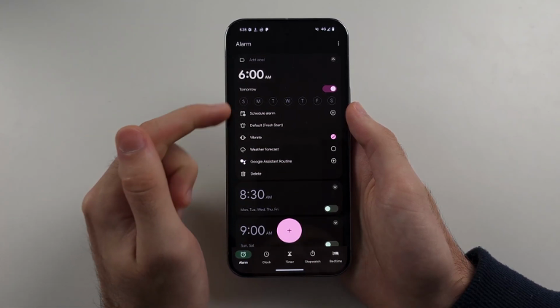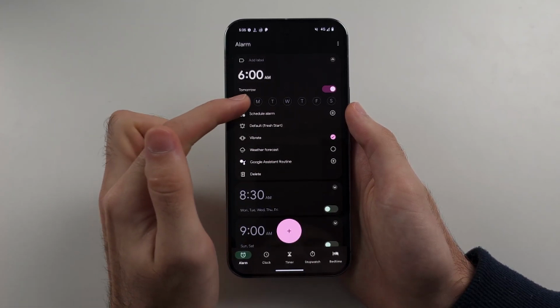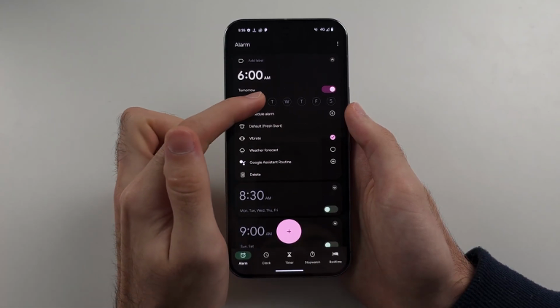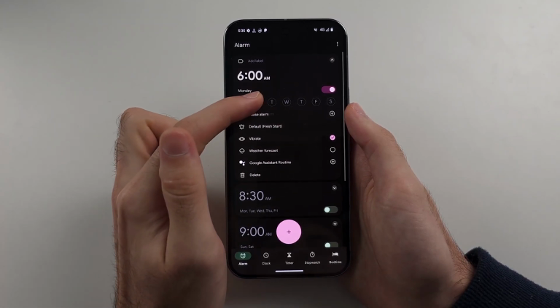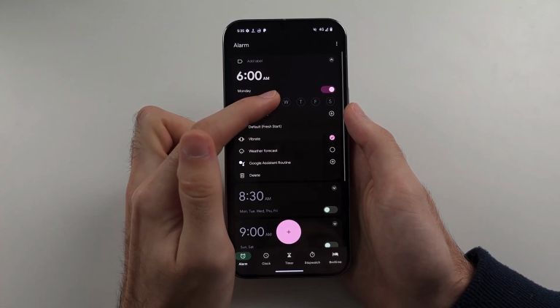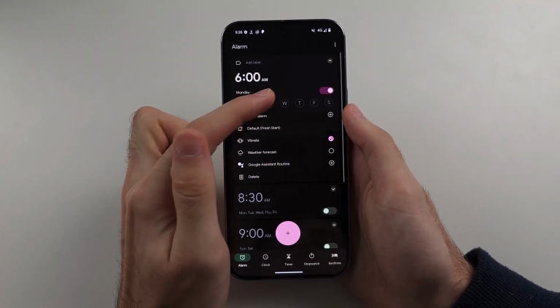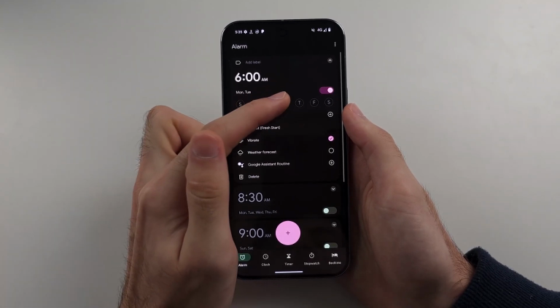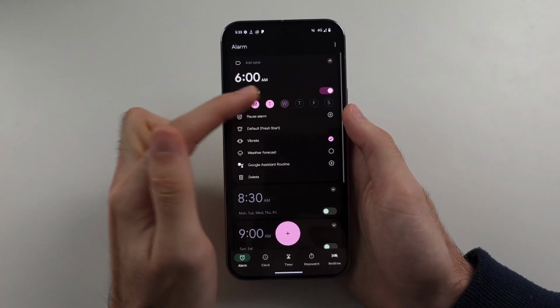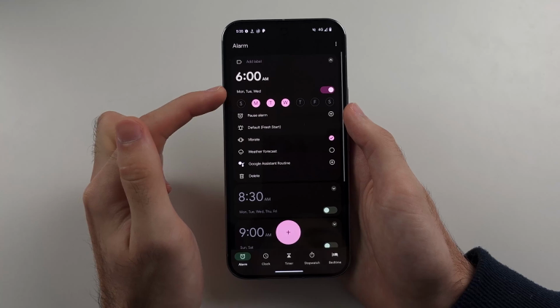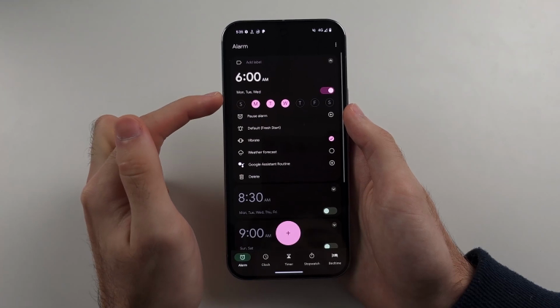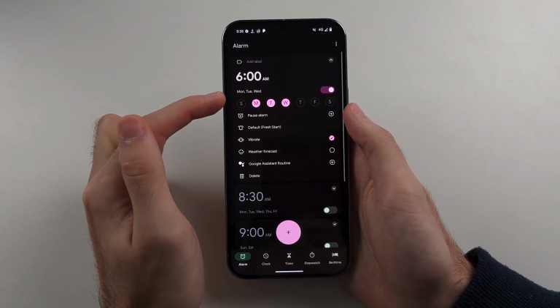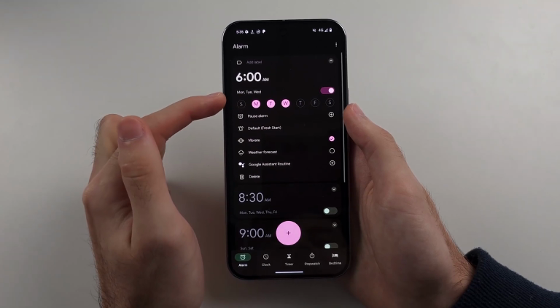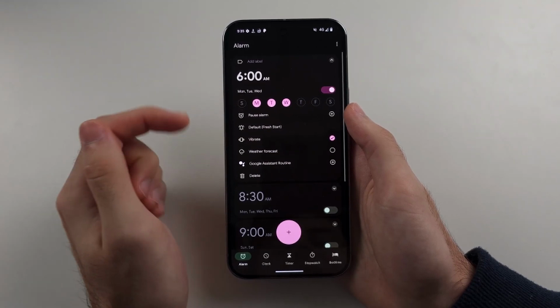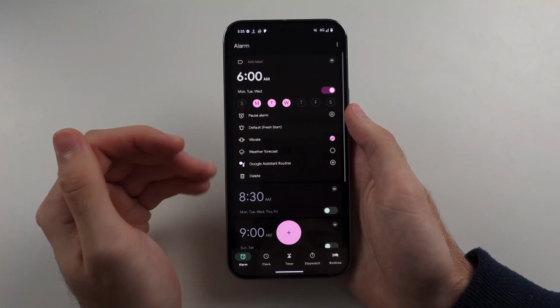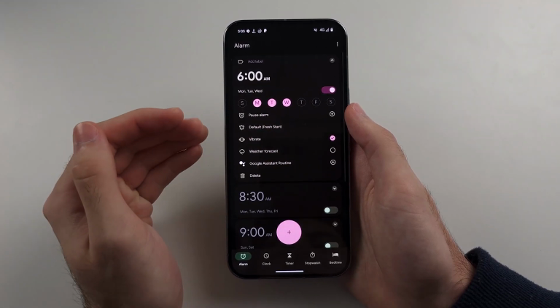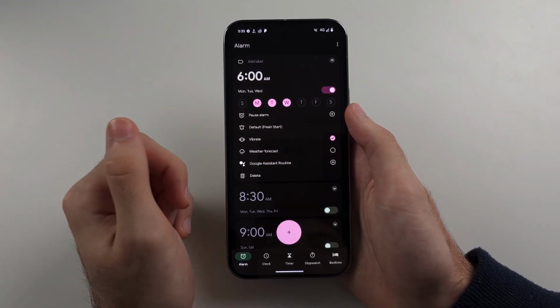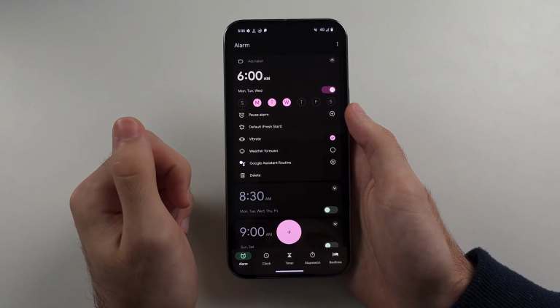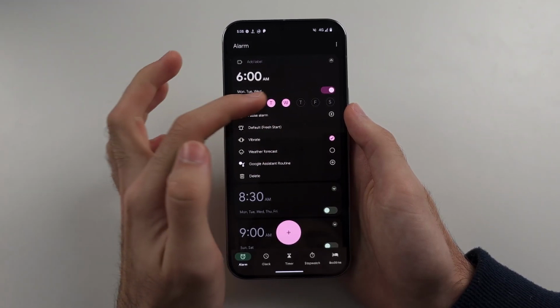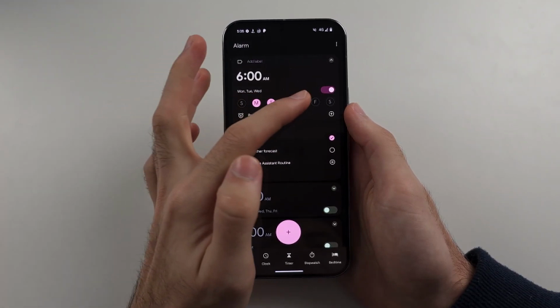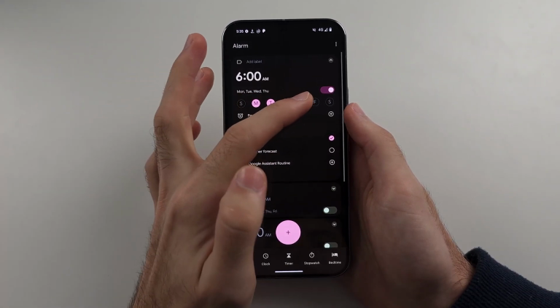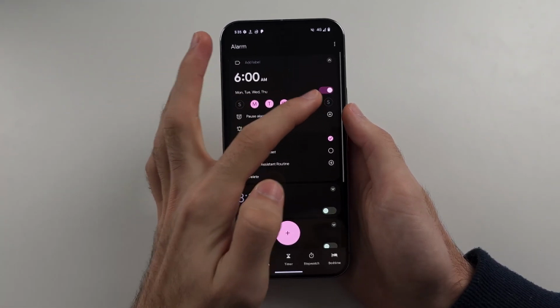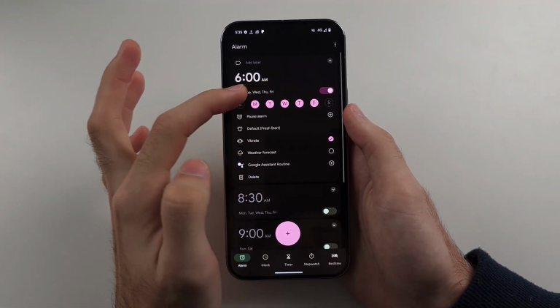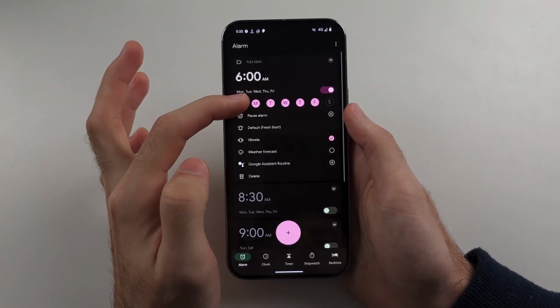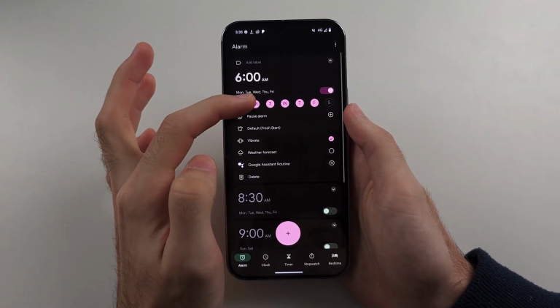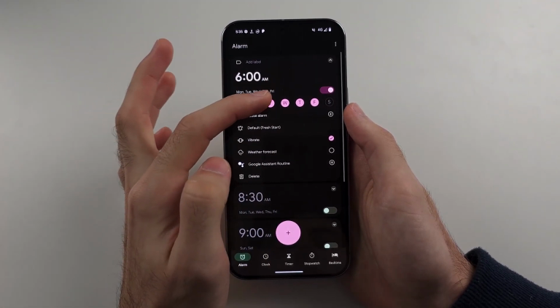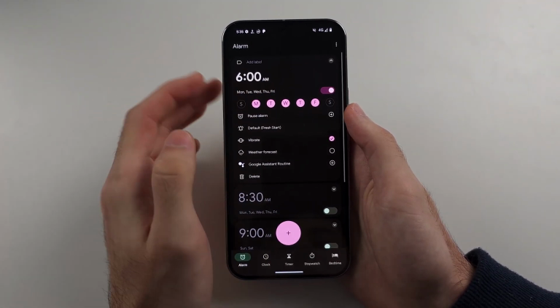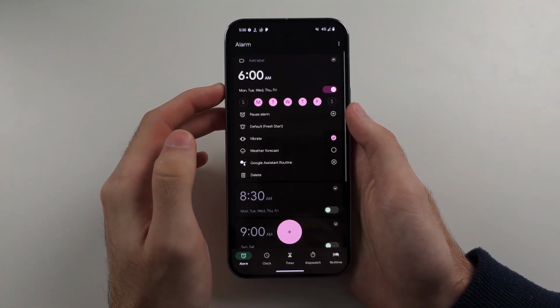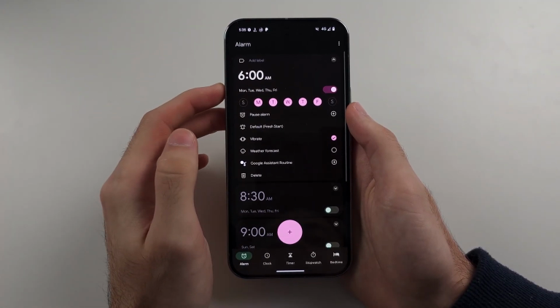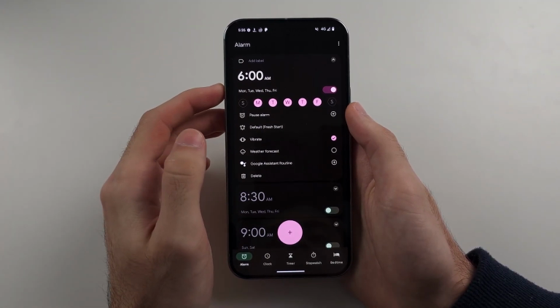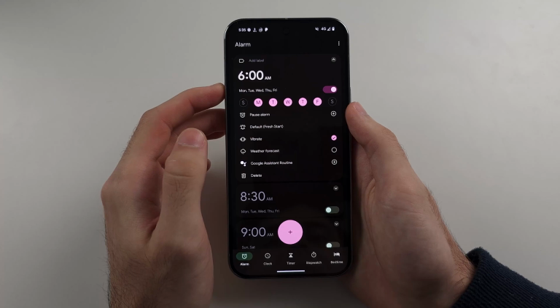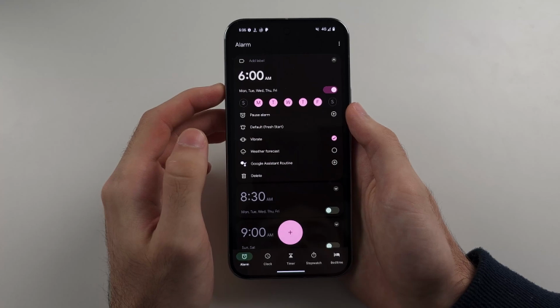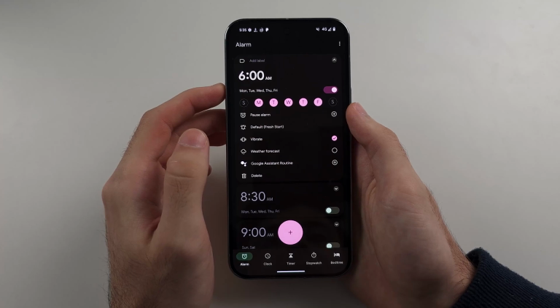What we can do is tap these day buttons — these are the days that will repeat the alarm. So we can have it set to Monday, Tuesday, Wednesday, Thursday, Friday, for example.